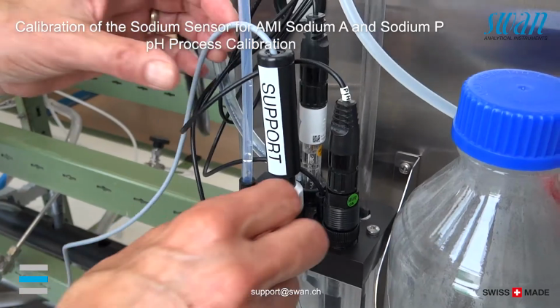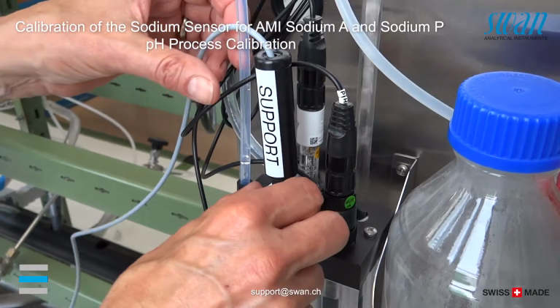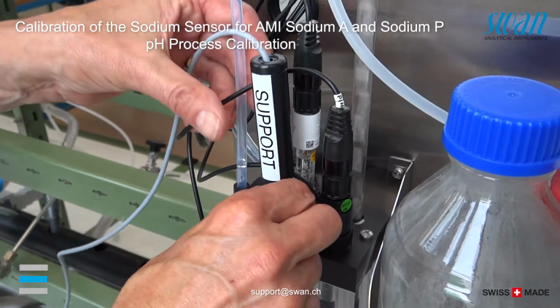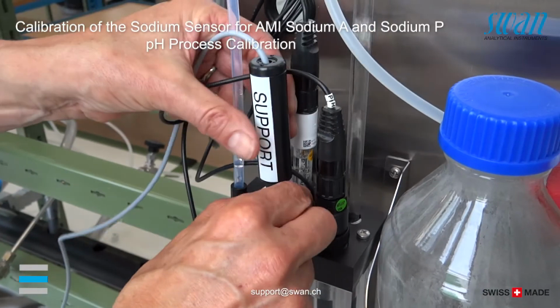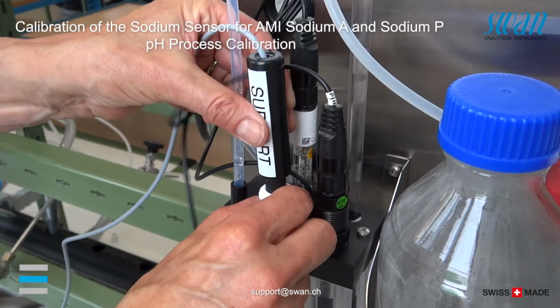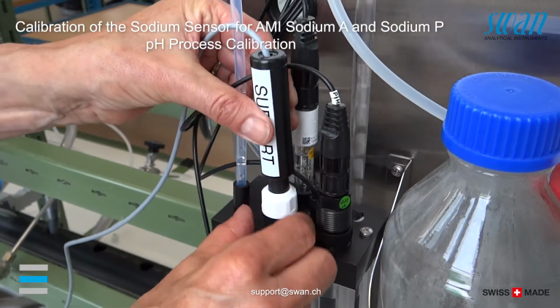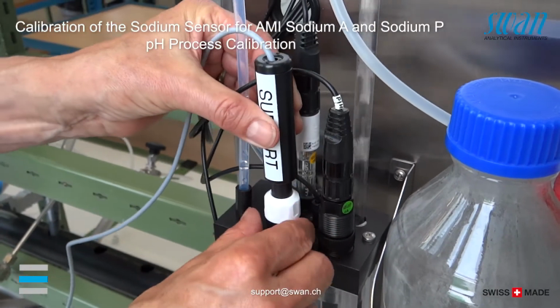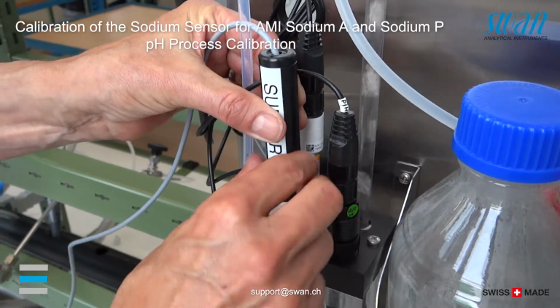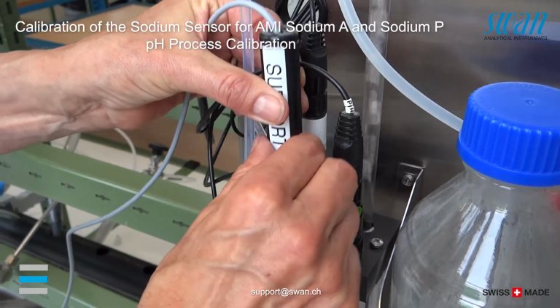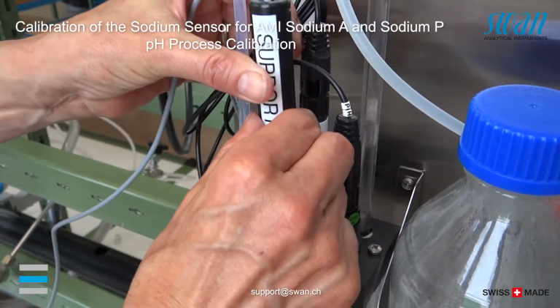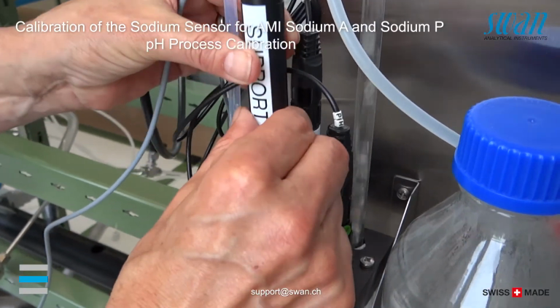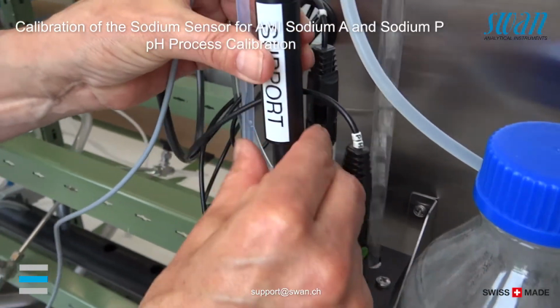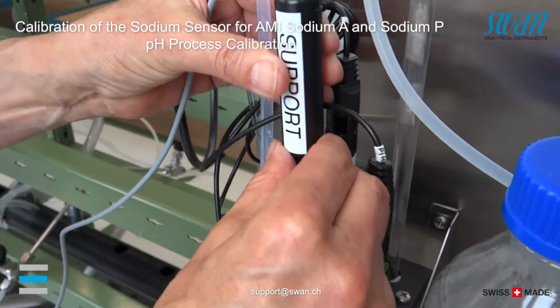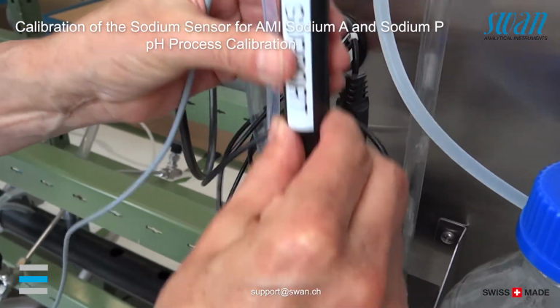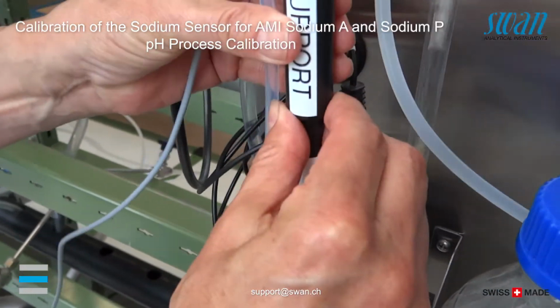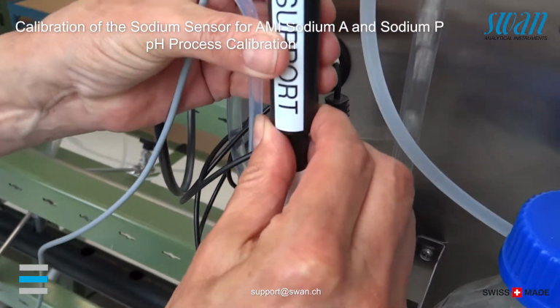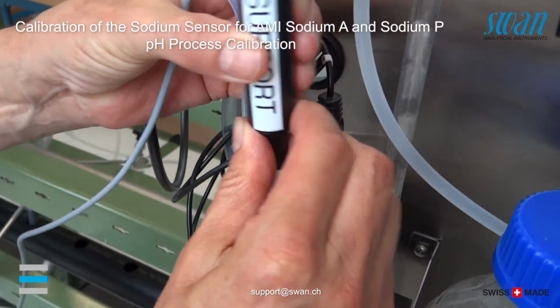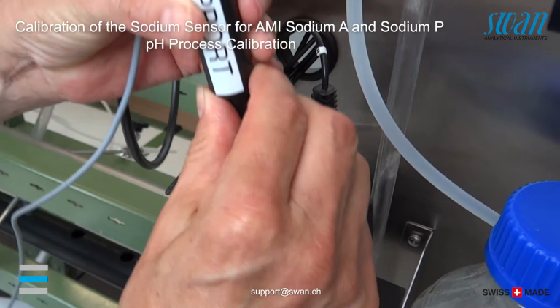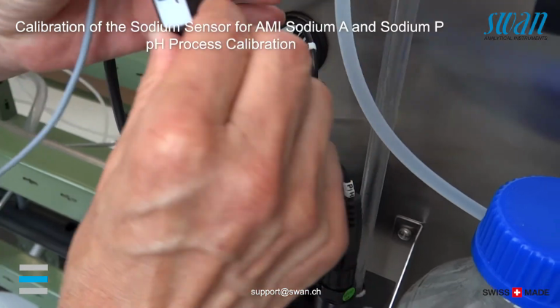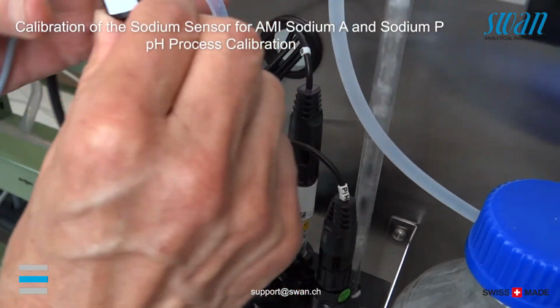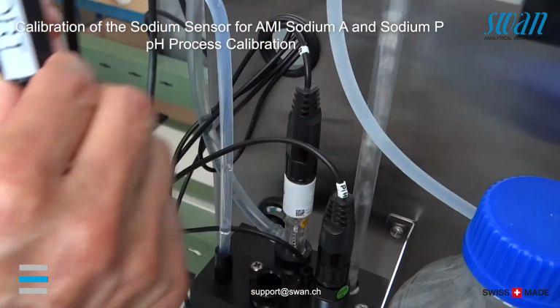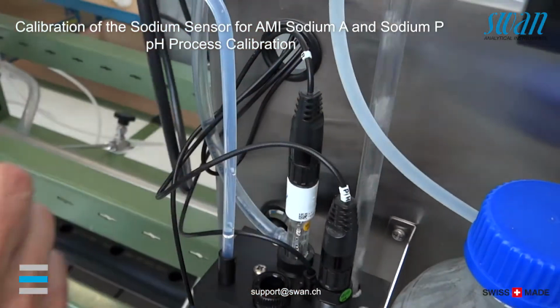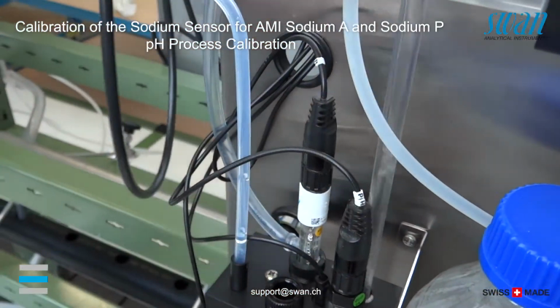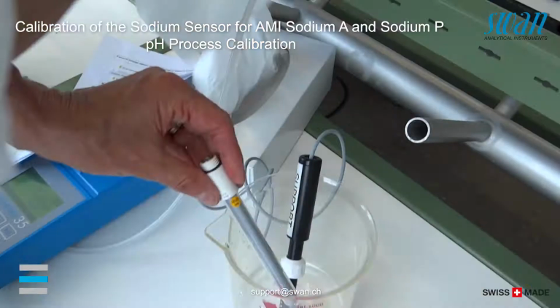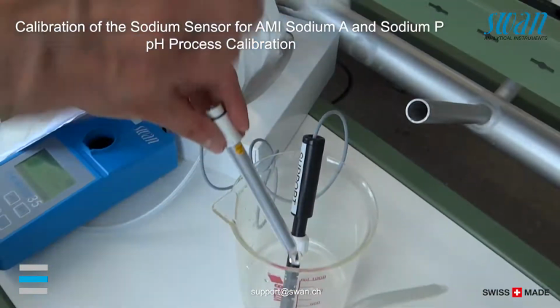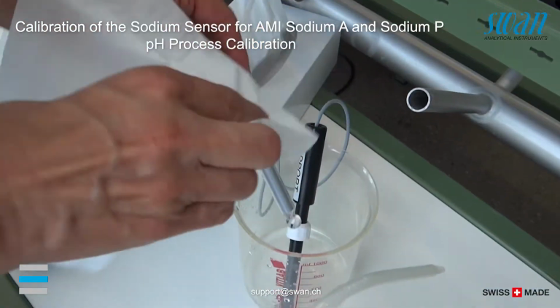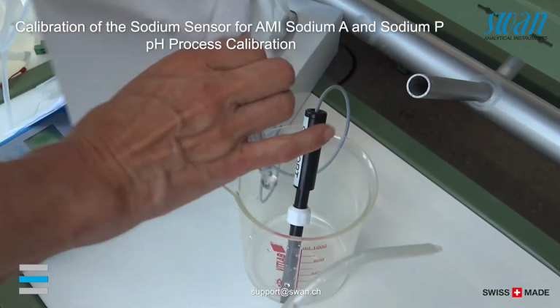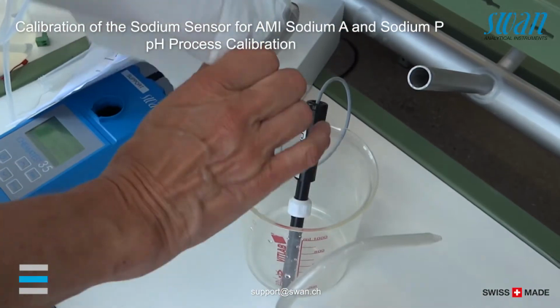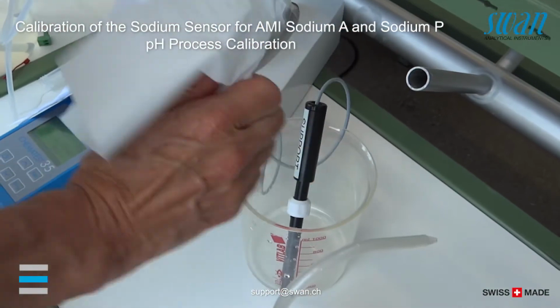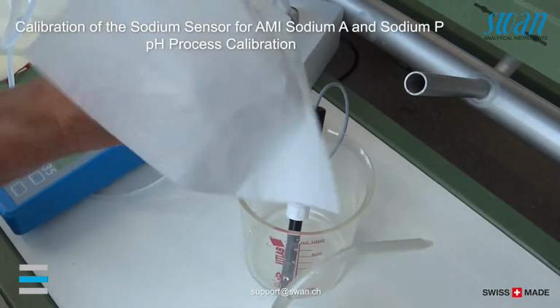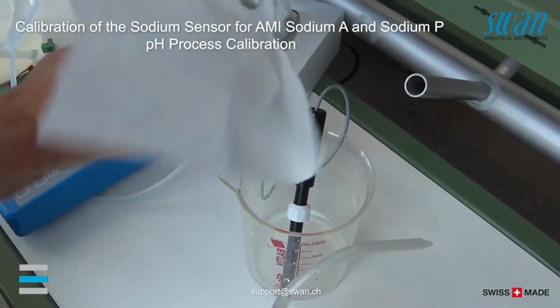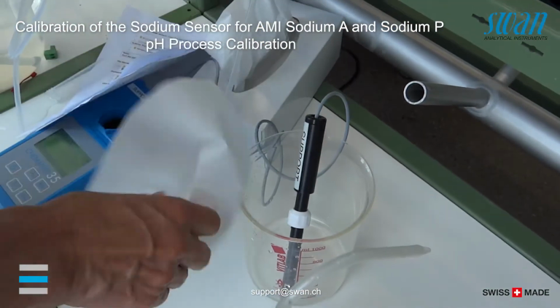Remove the pH electrode from the measuring cell and remount the sodium electrode.